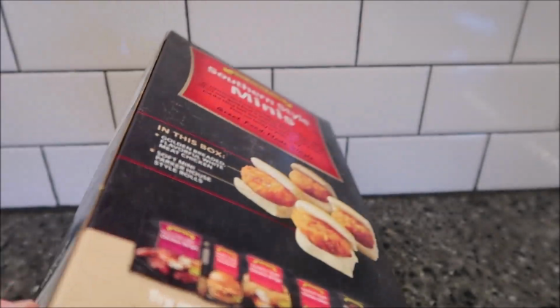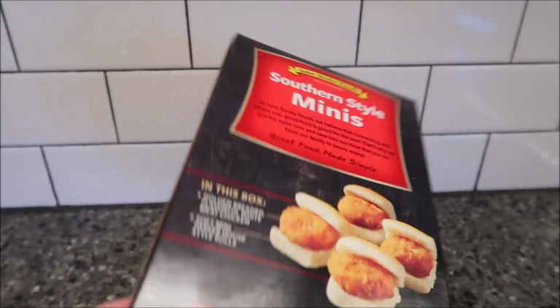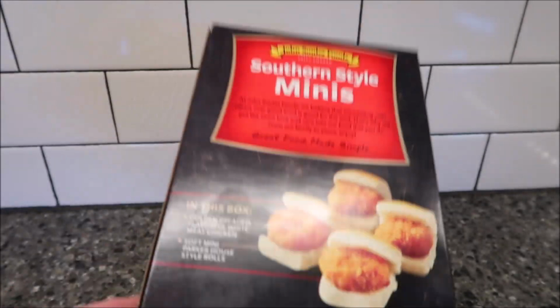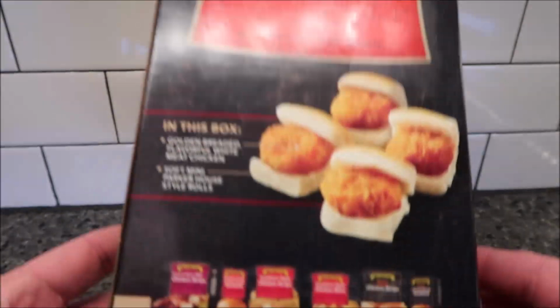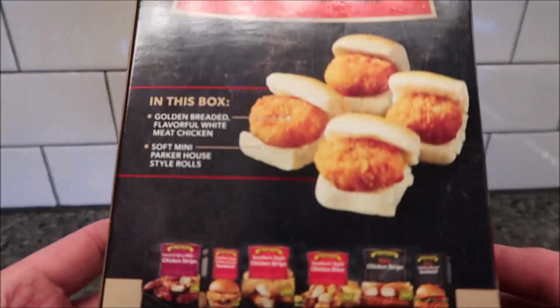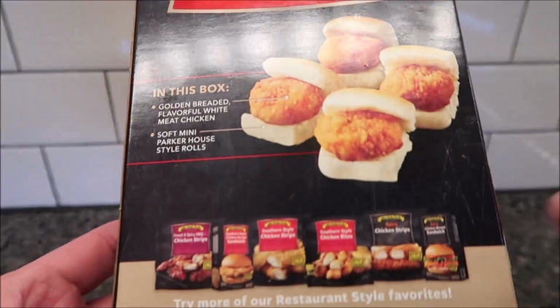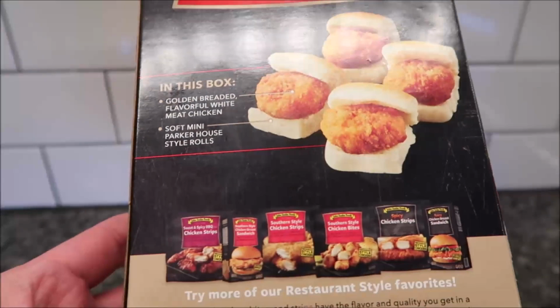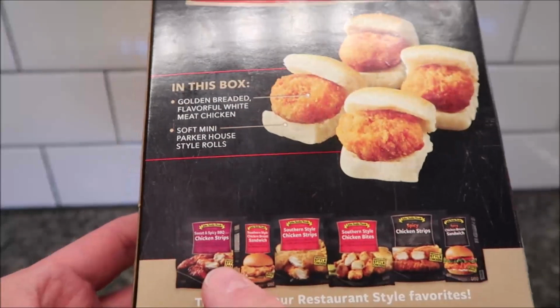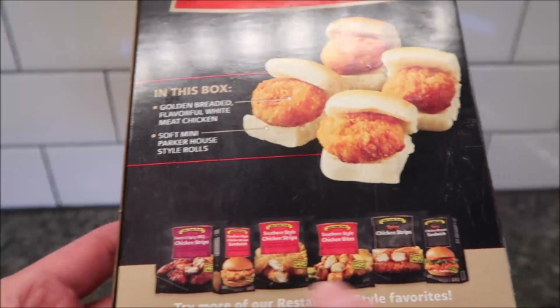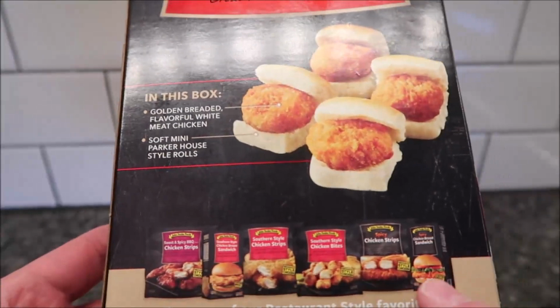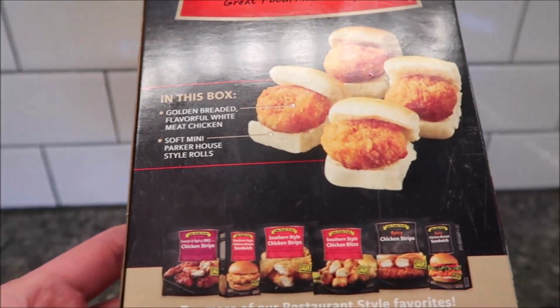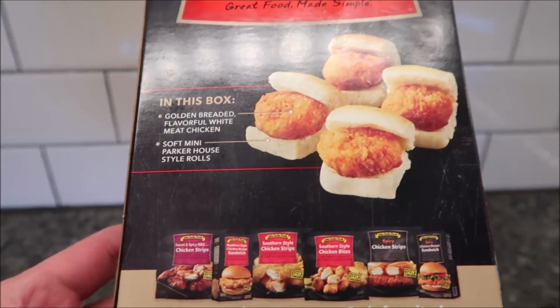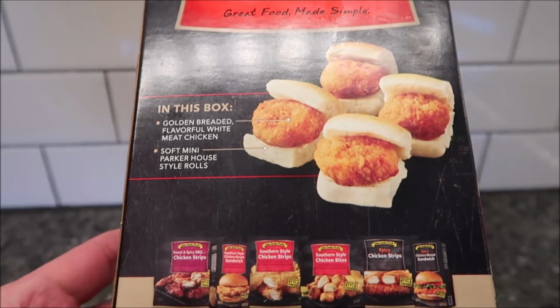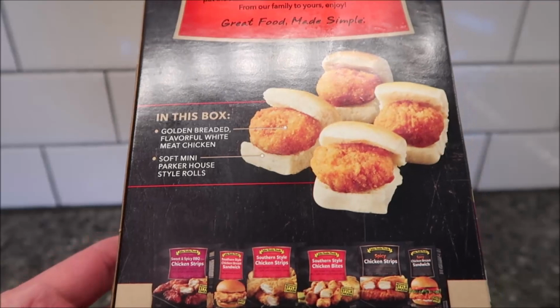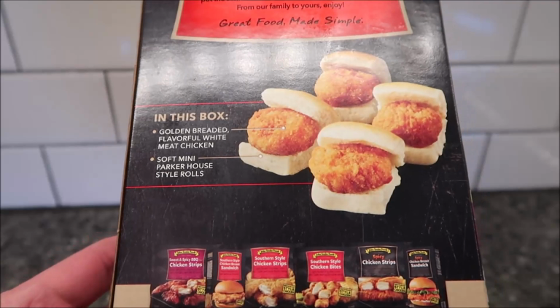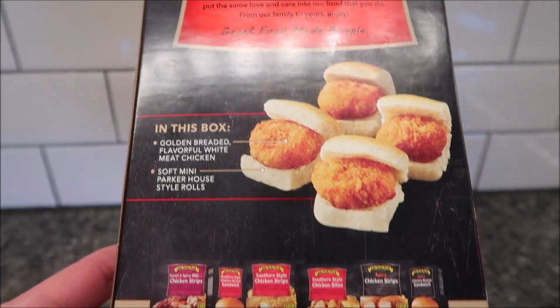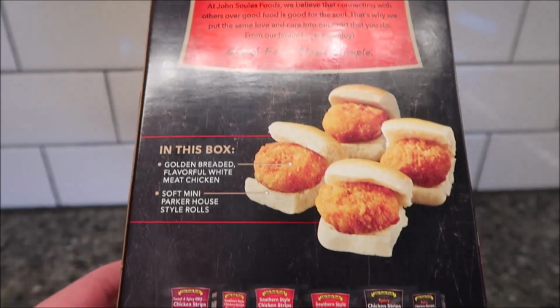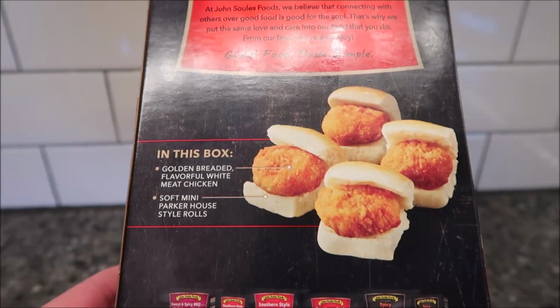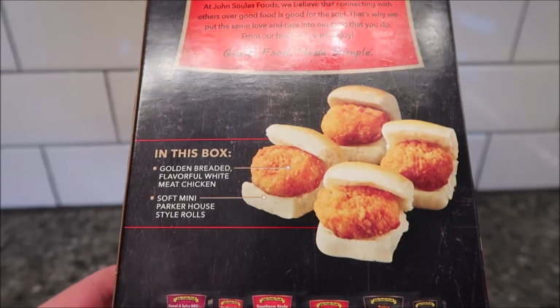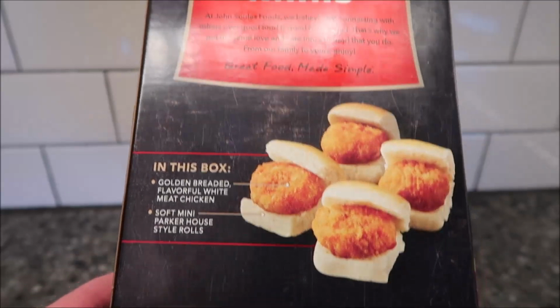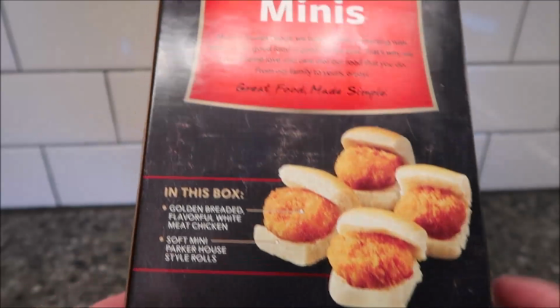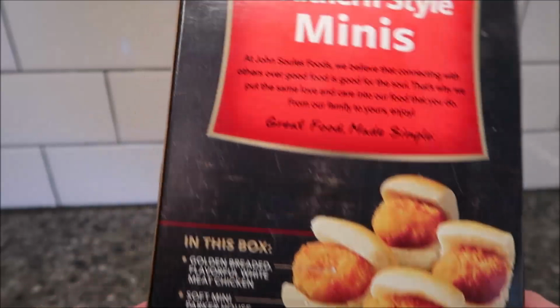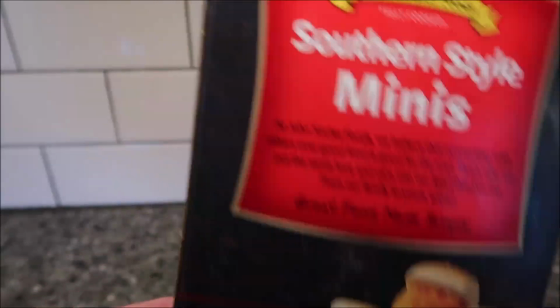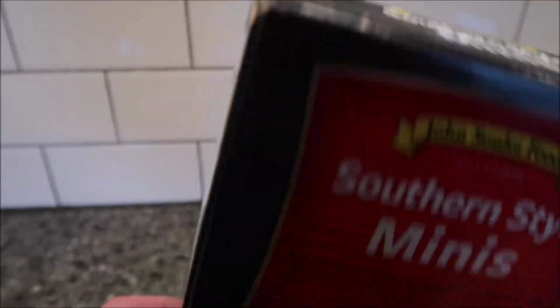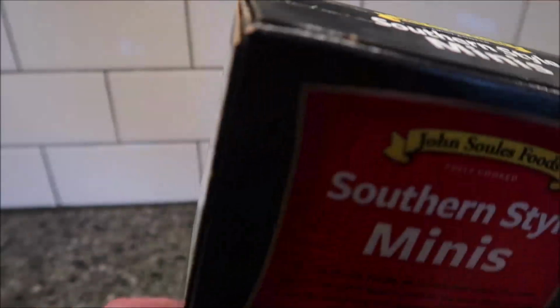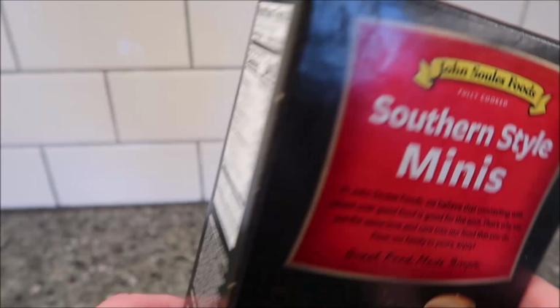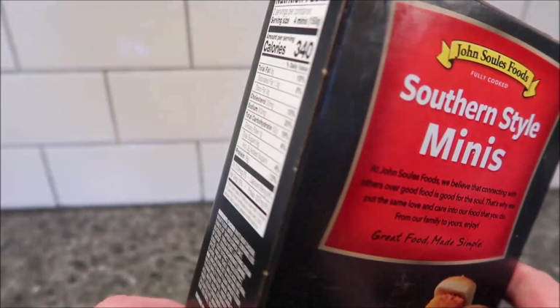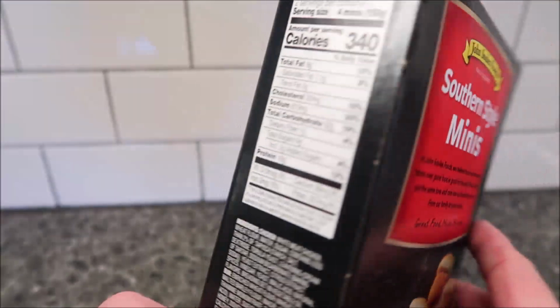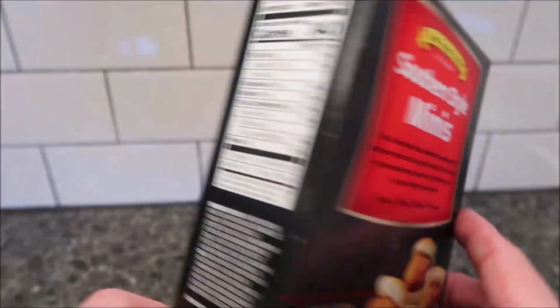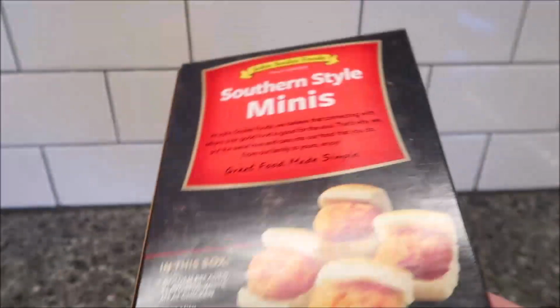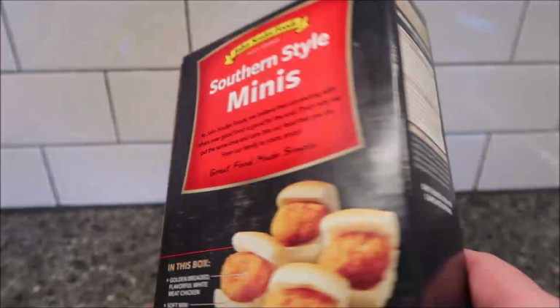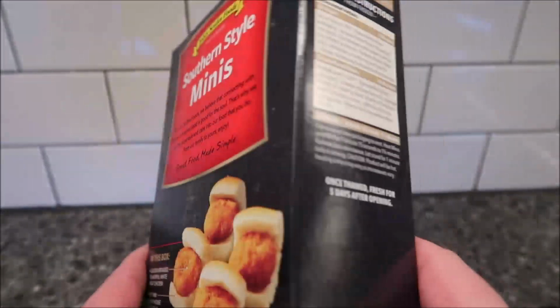Let's see the top. The back just shows you different things they have. I did buy a couple more of these so we'll try them all out.